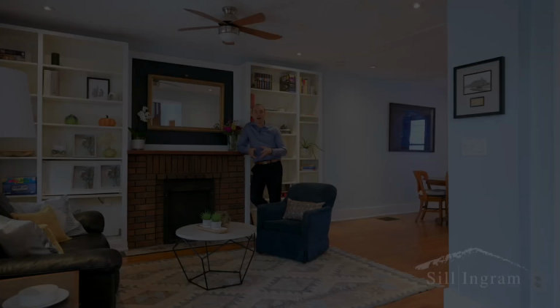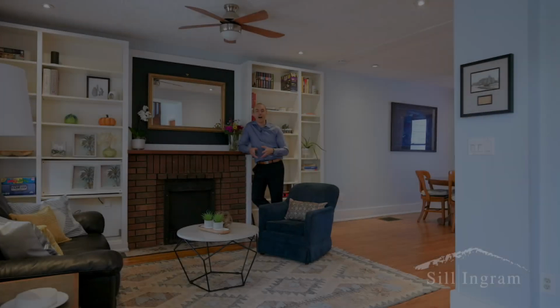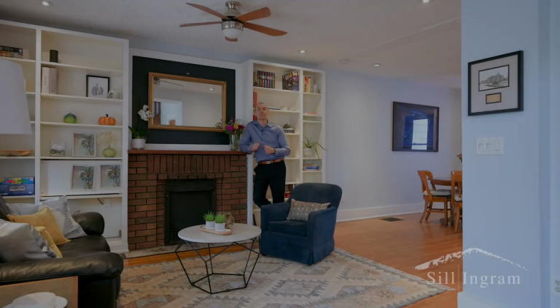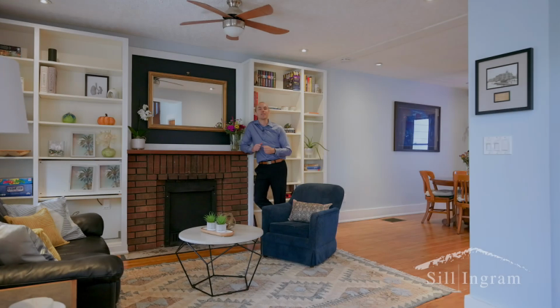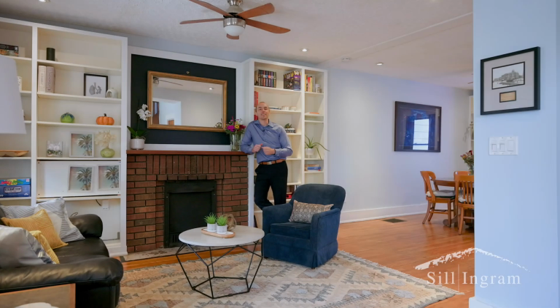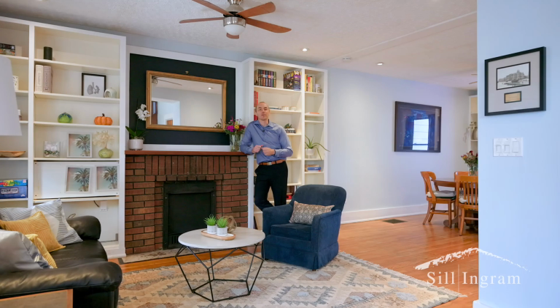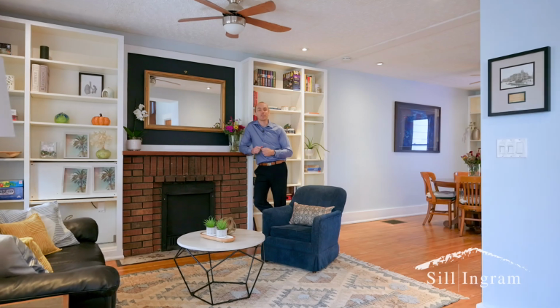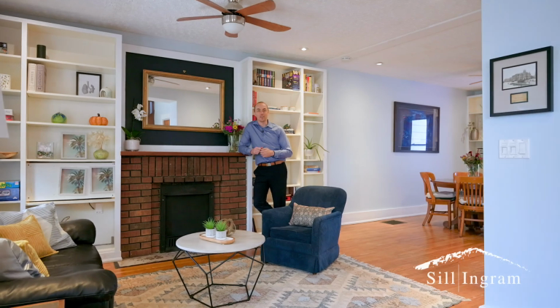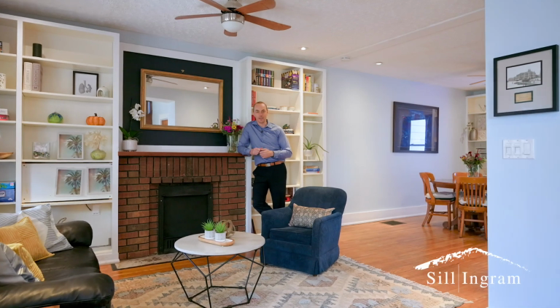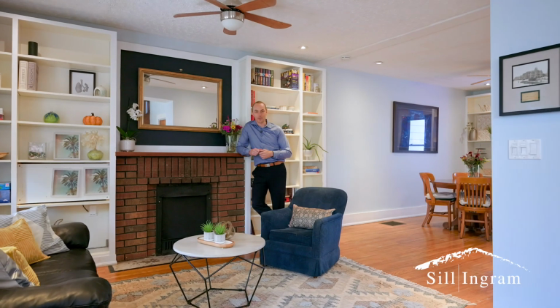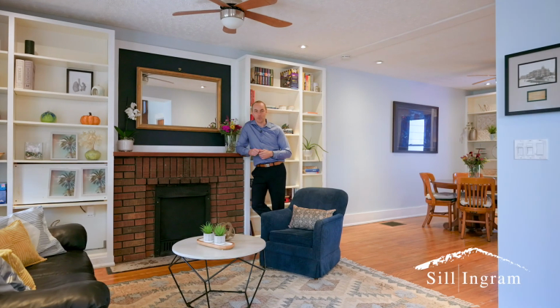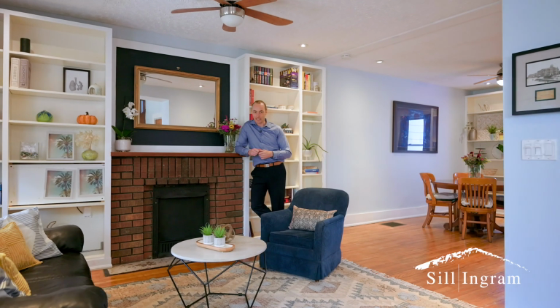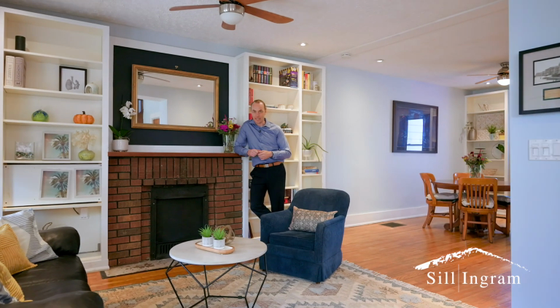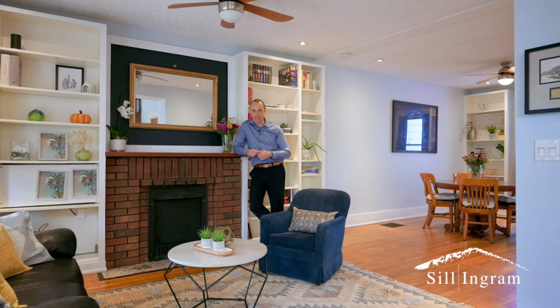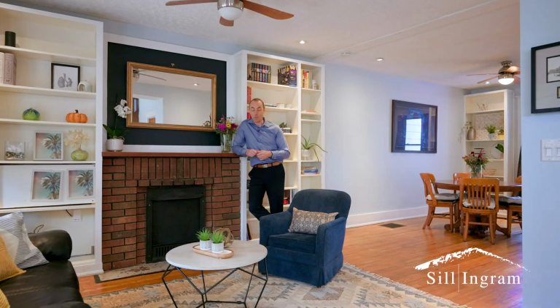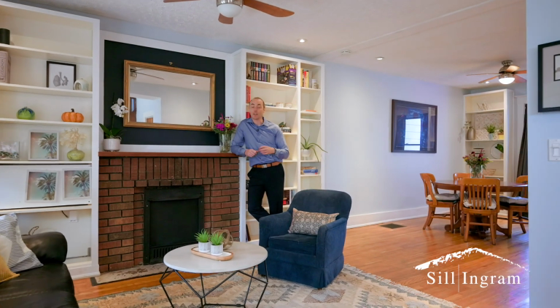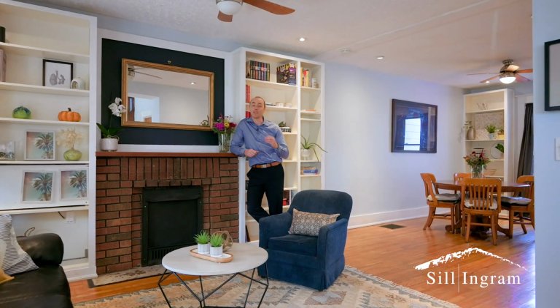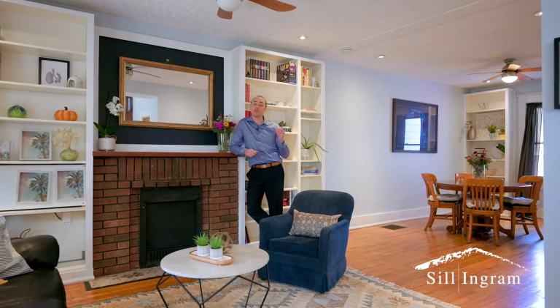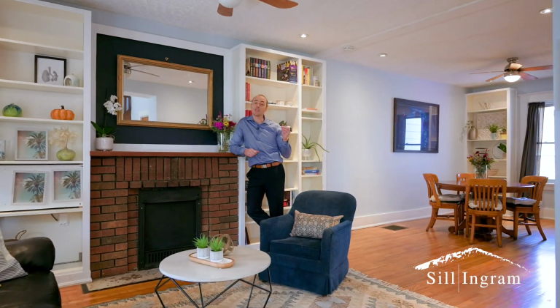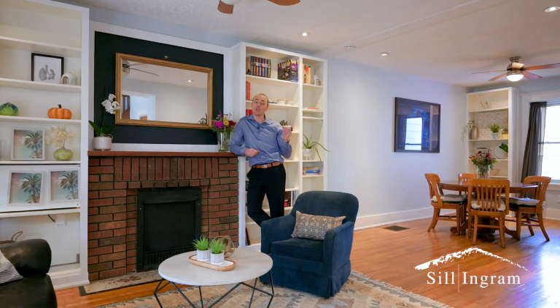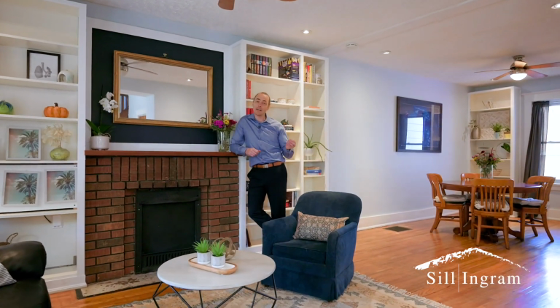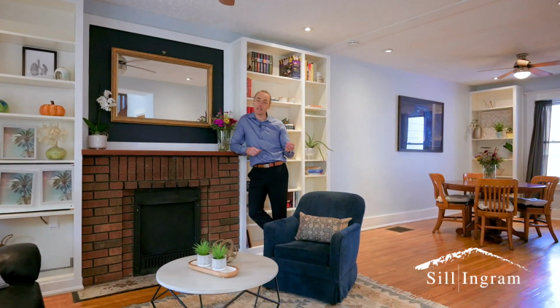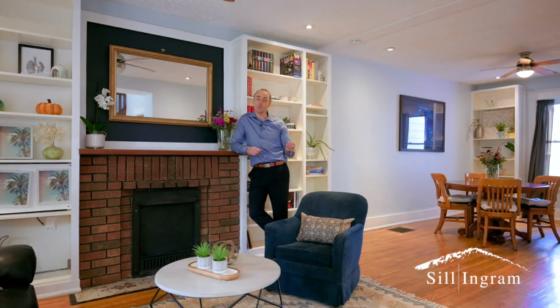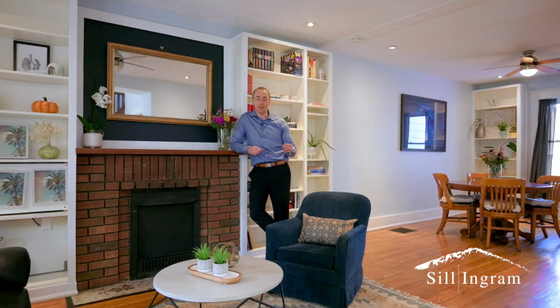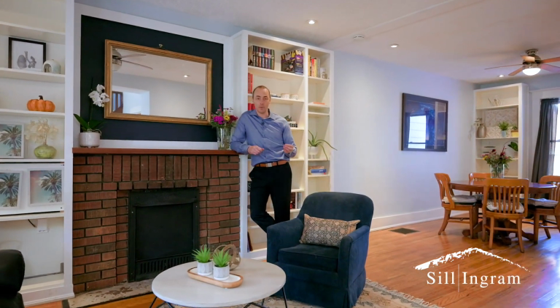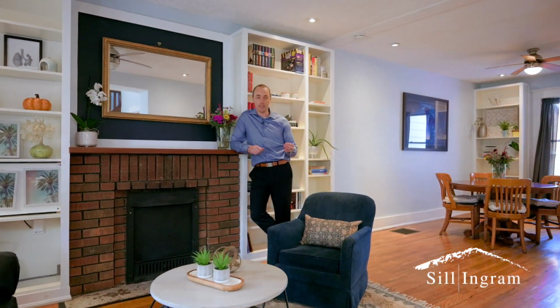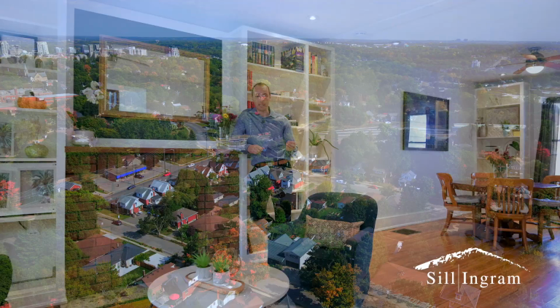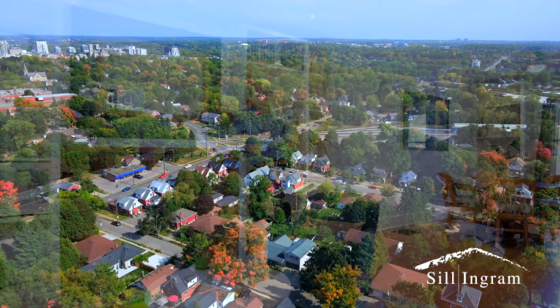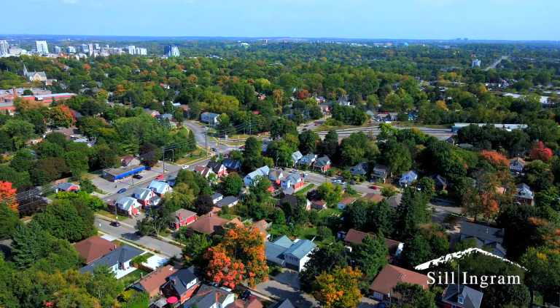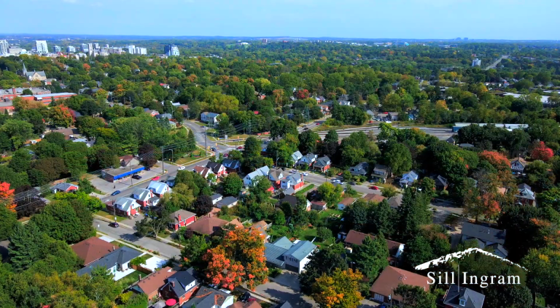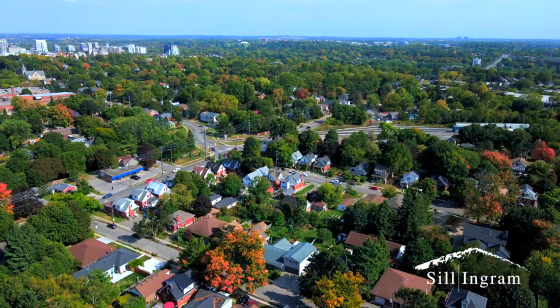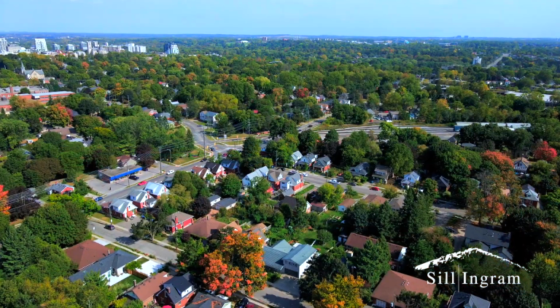Hi, it's Quentin here with the Still Ingram Real Estate Team, welcoming you to this classic red brick detached home.